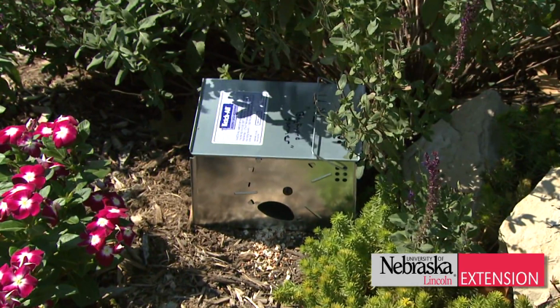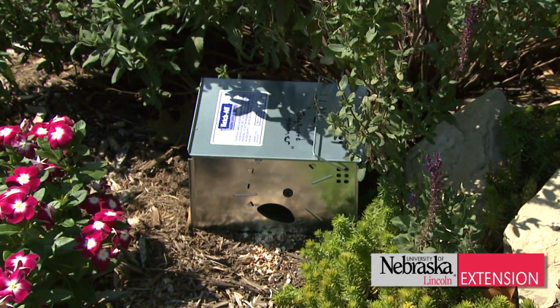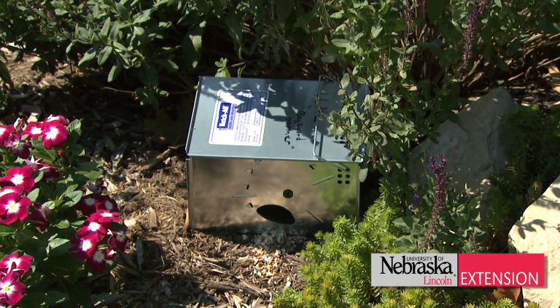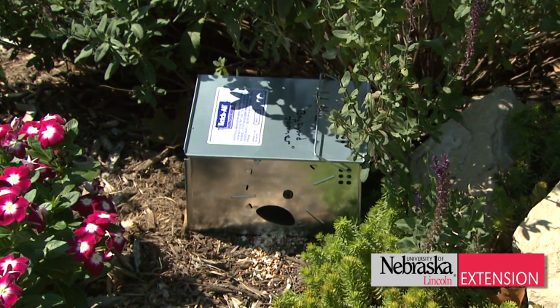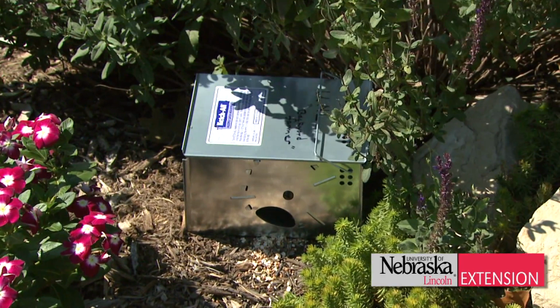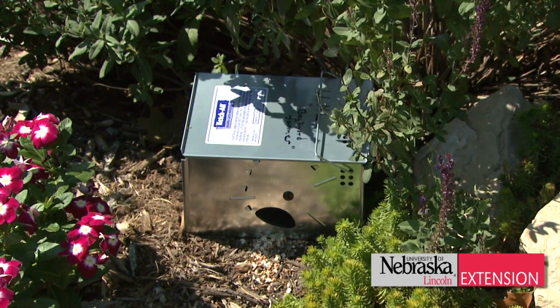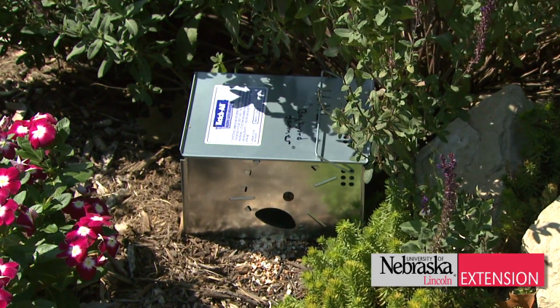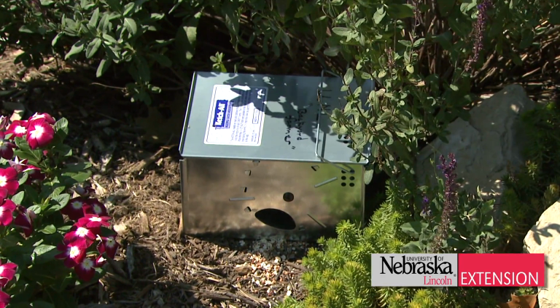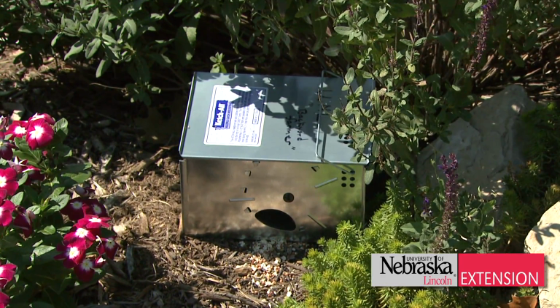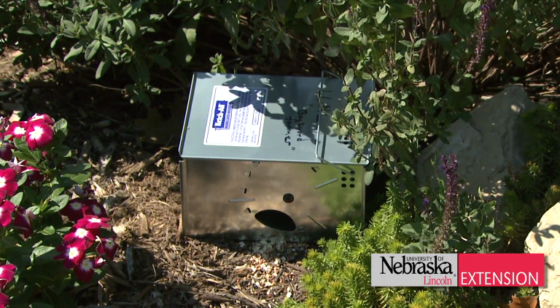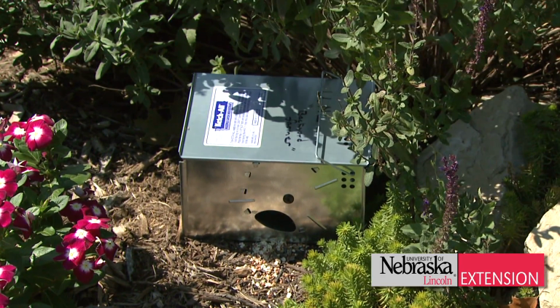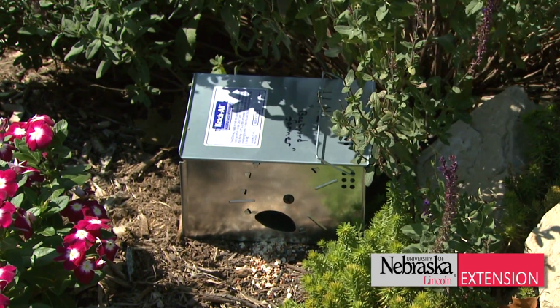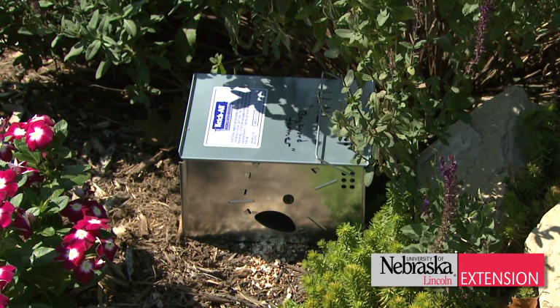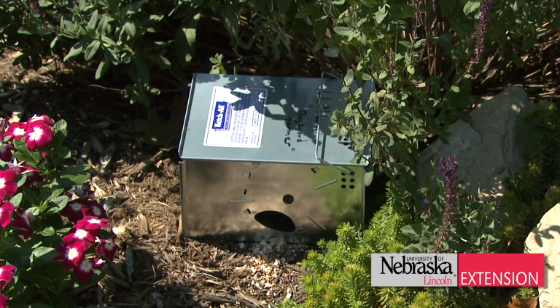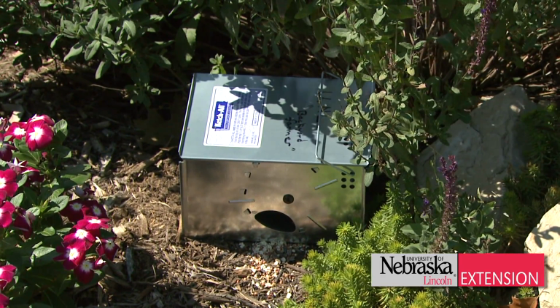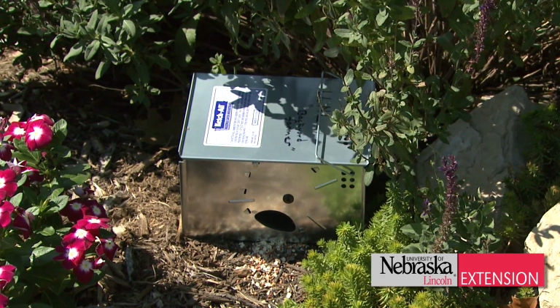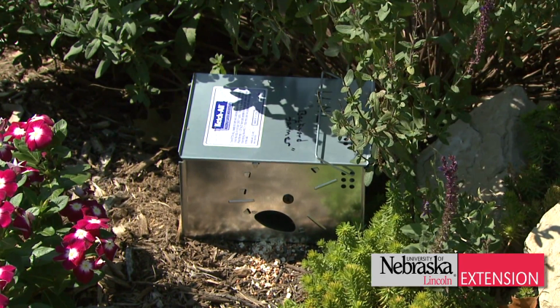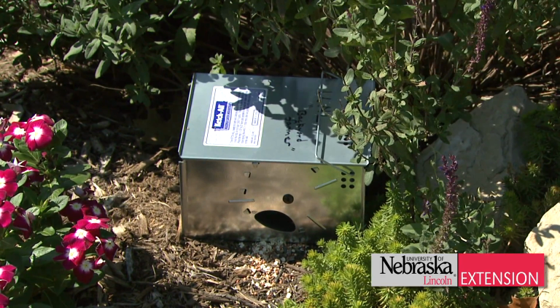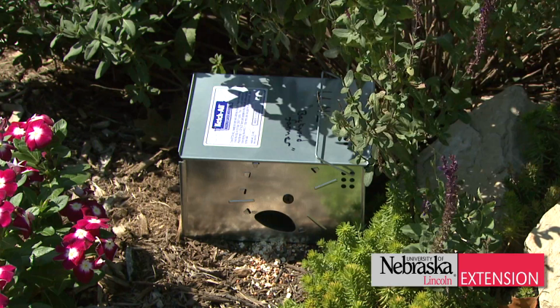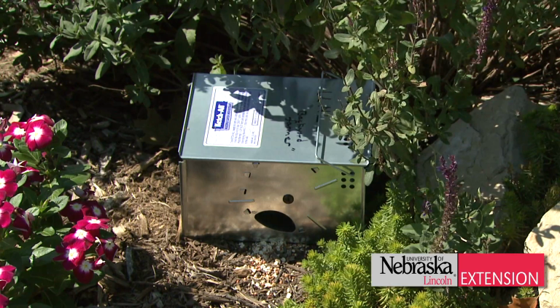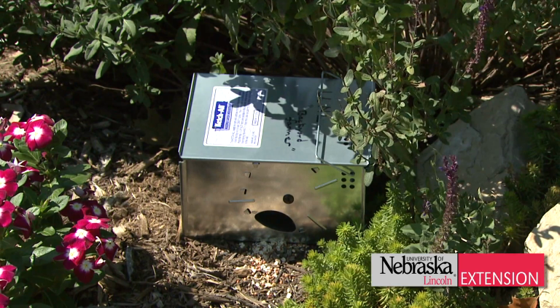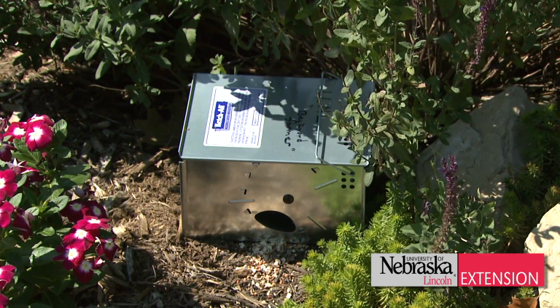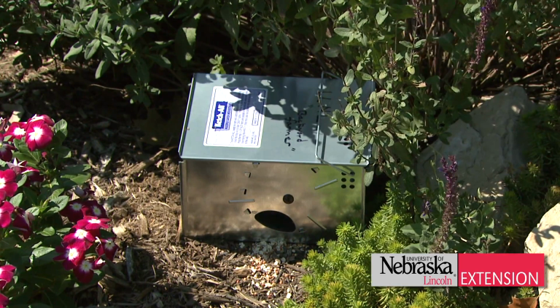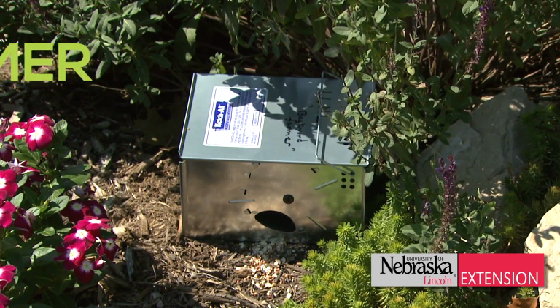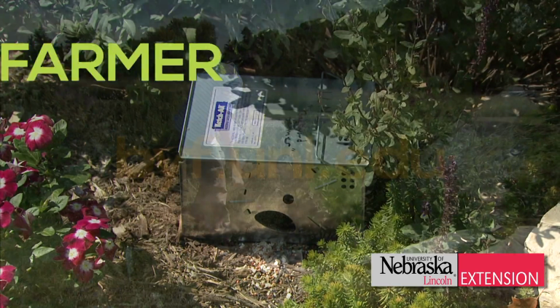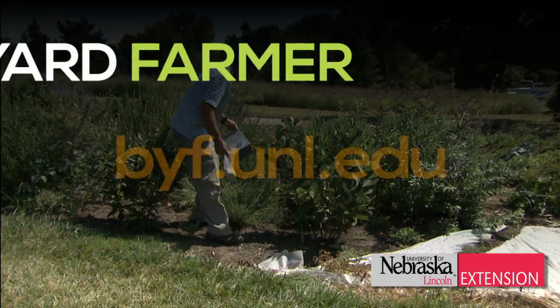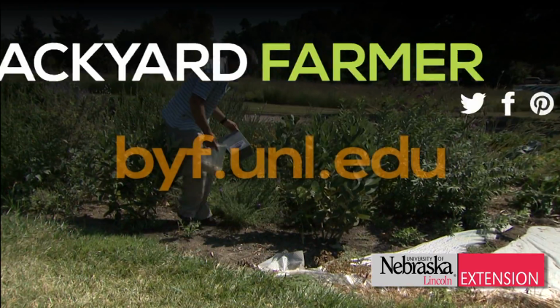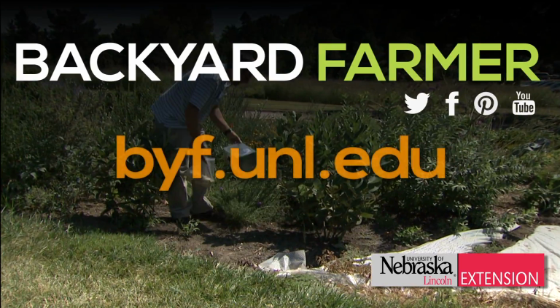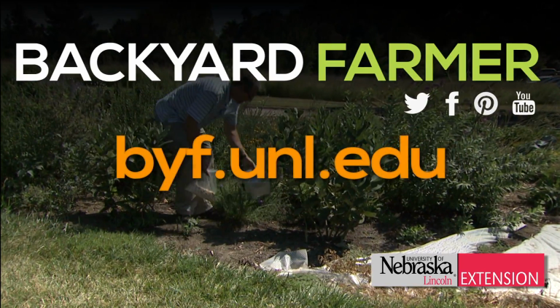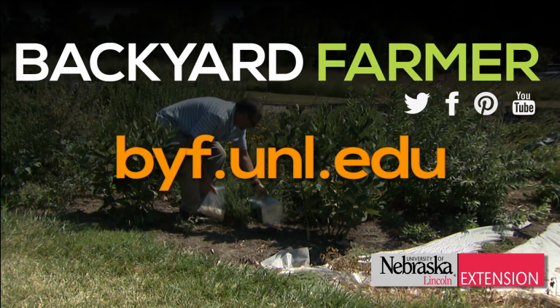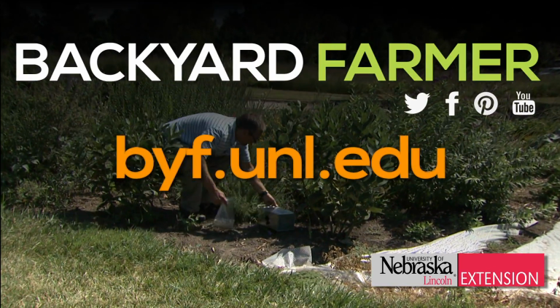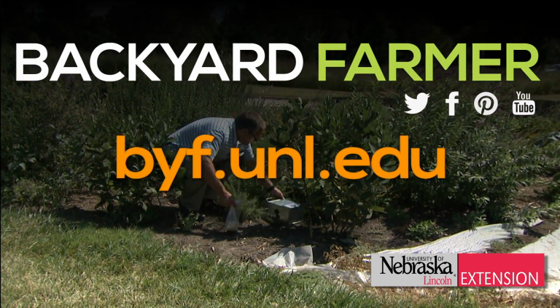Voles can do a lot of damage throughout the spring and summer, so make sure you get rid of them quickly as you start your garden season.